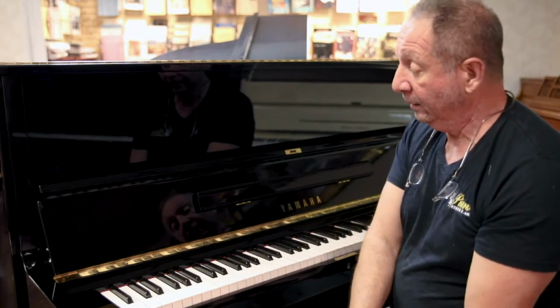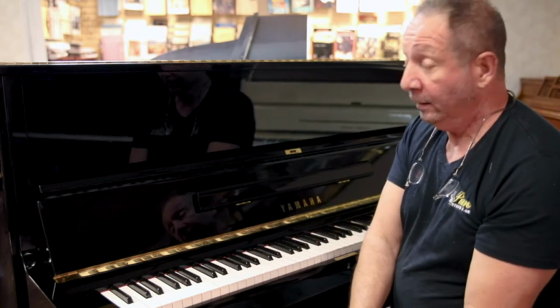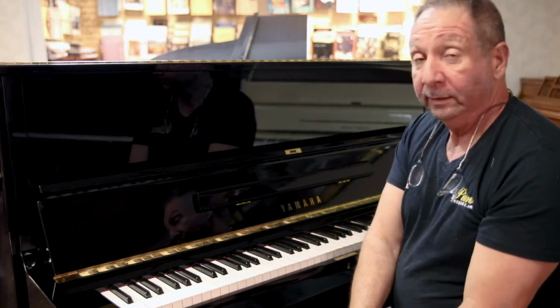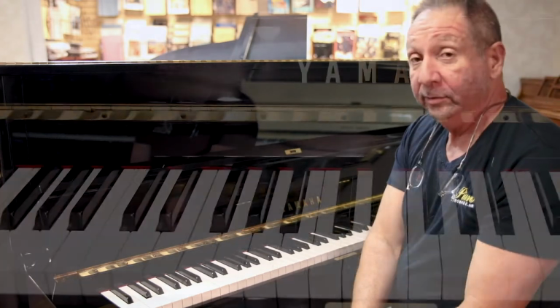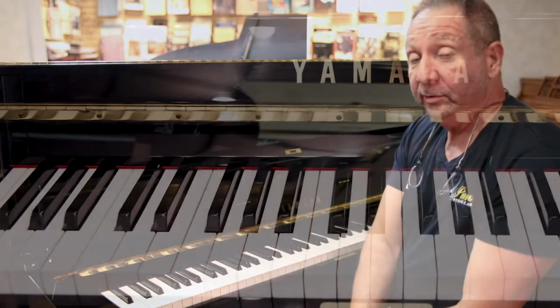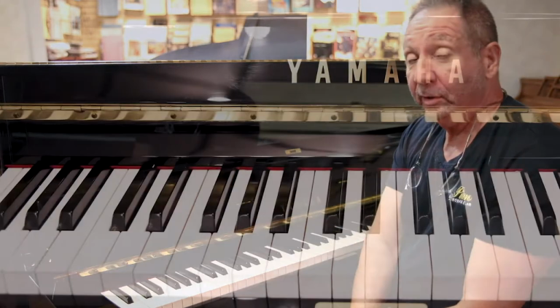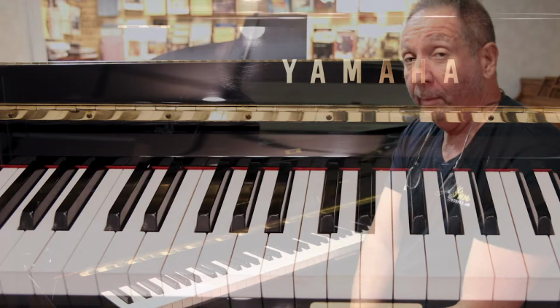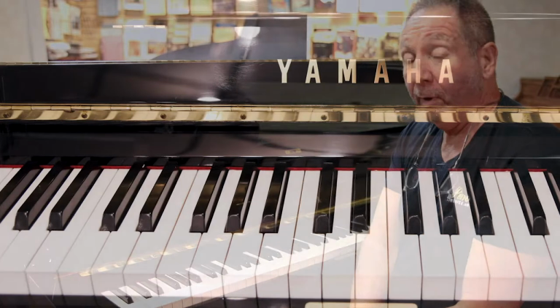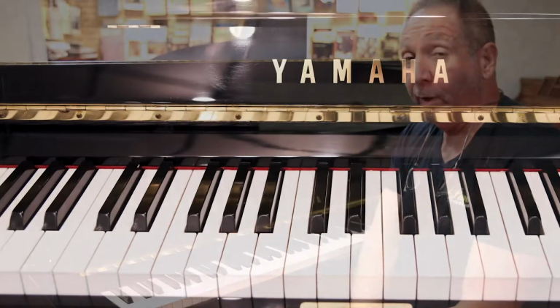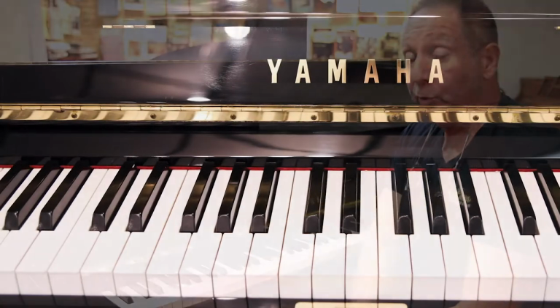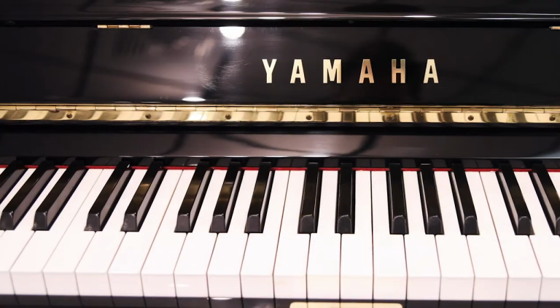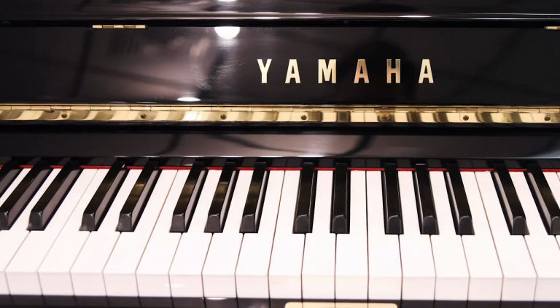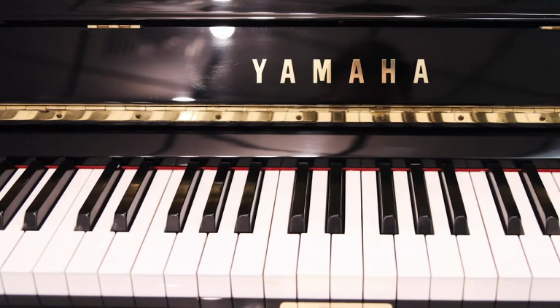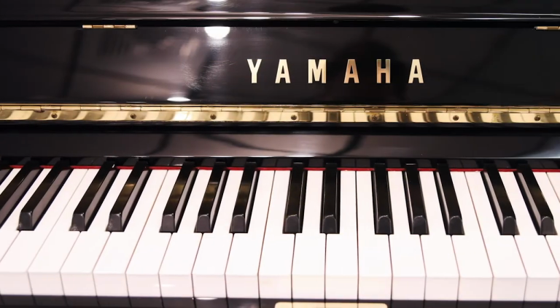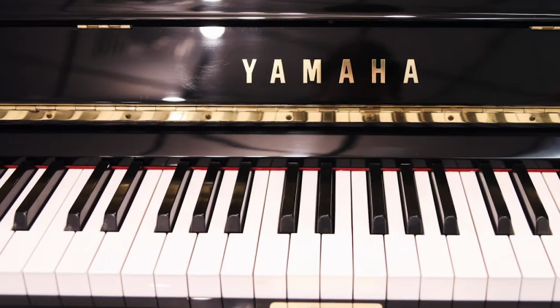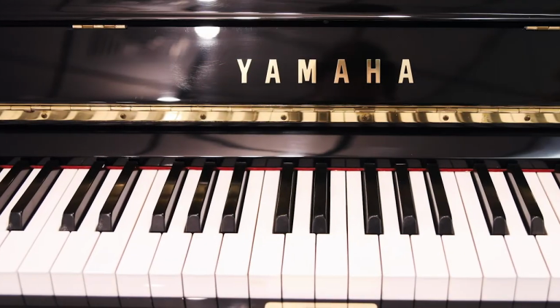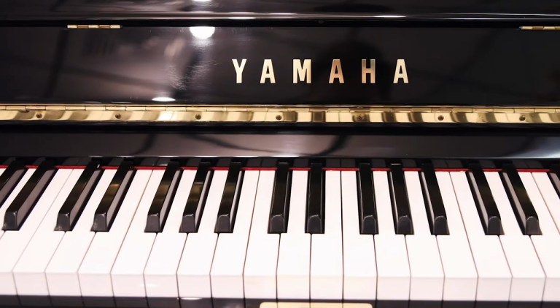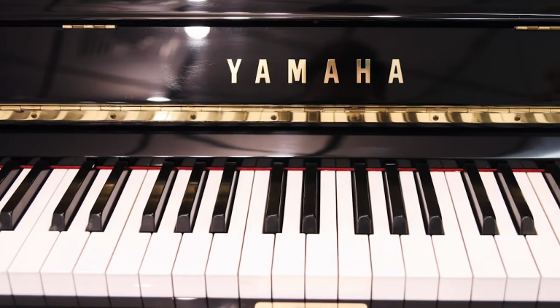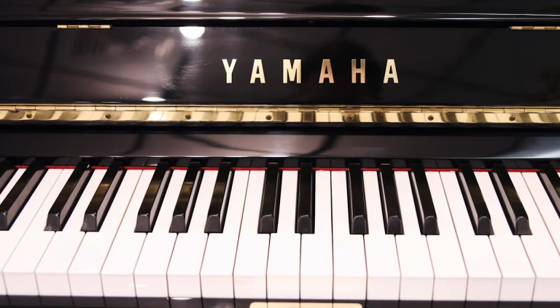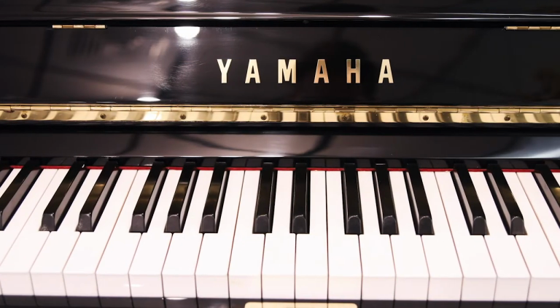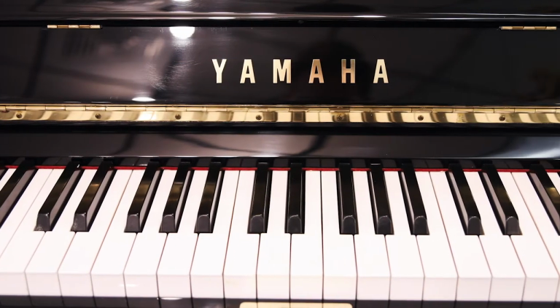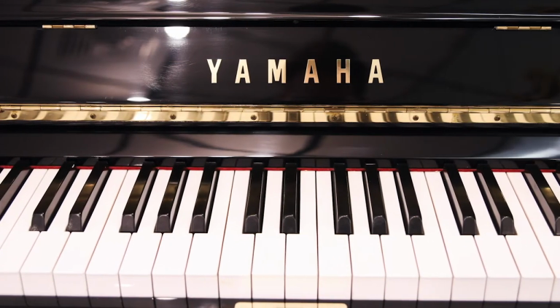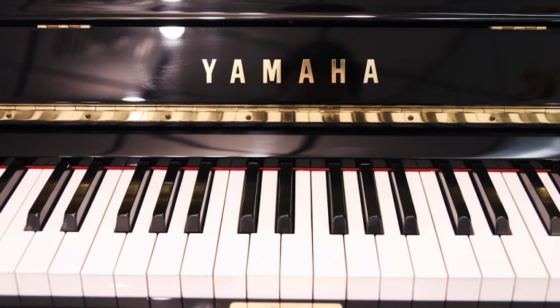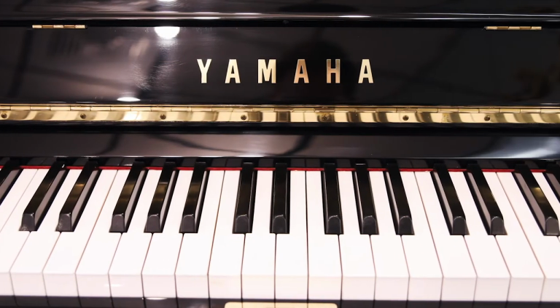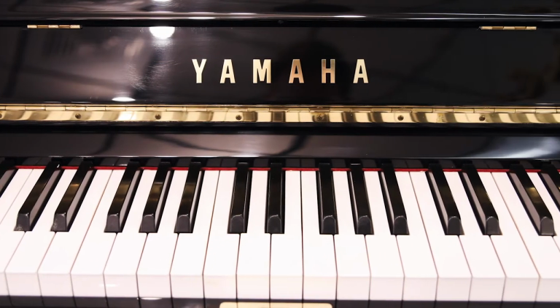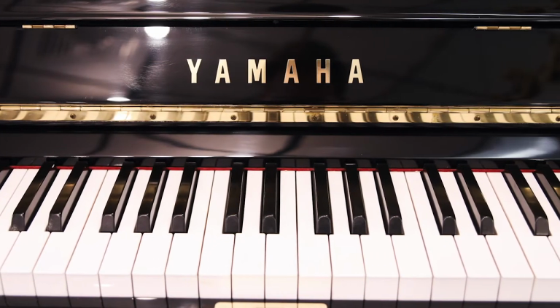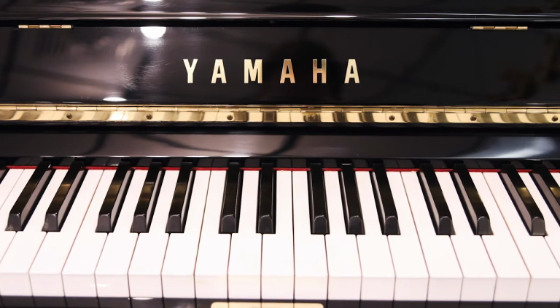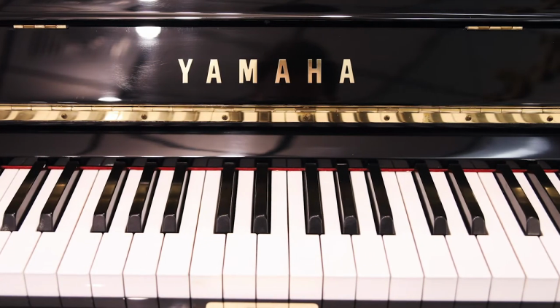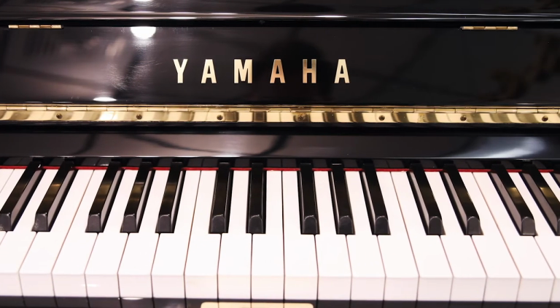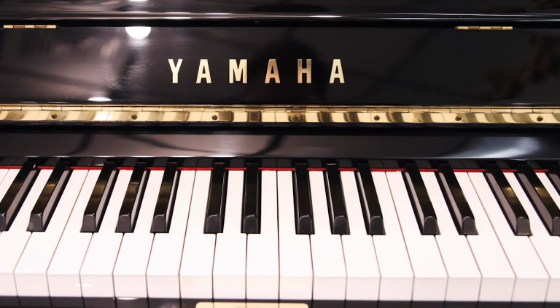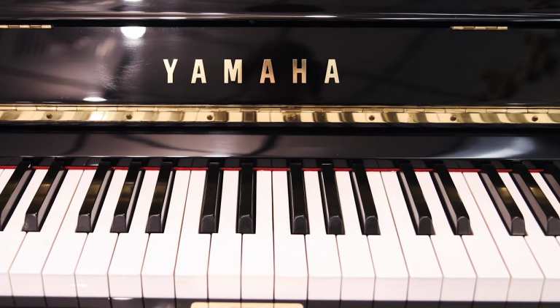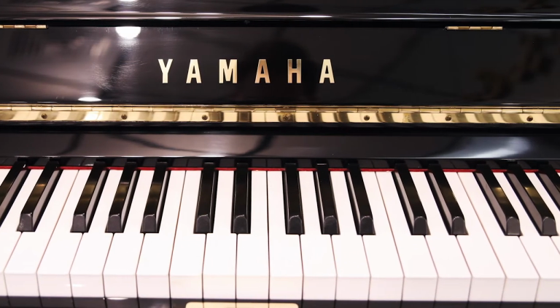This is a Yamaha U1, 48 inch, made in Japan.